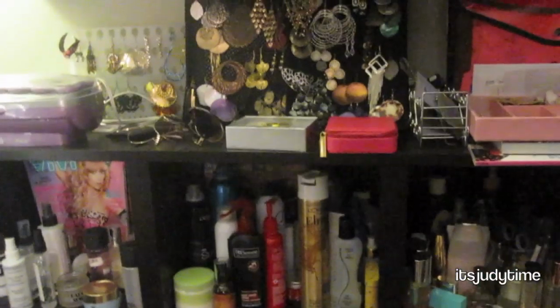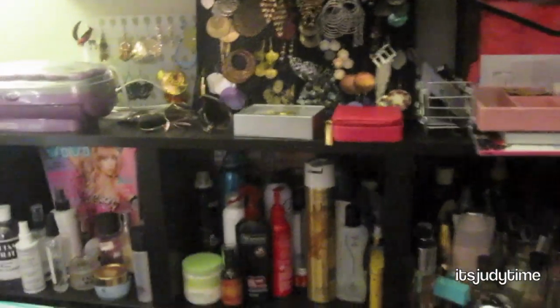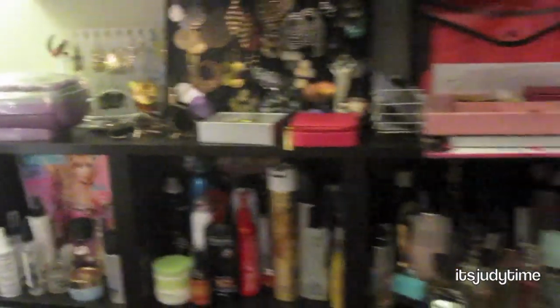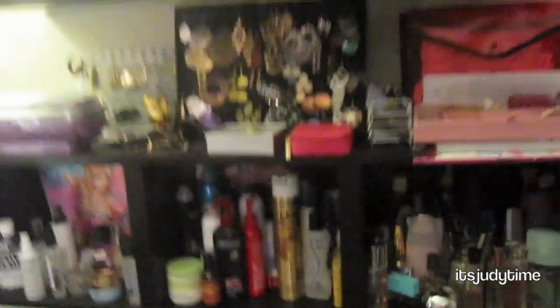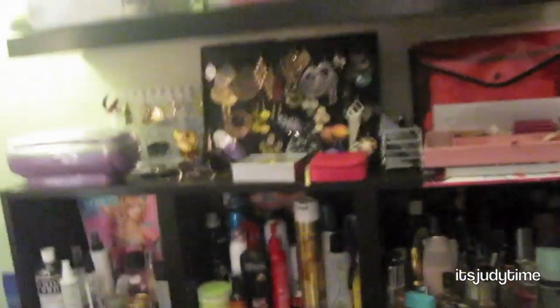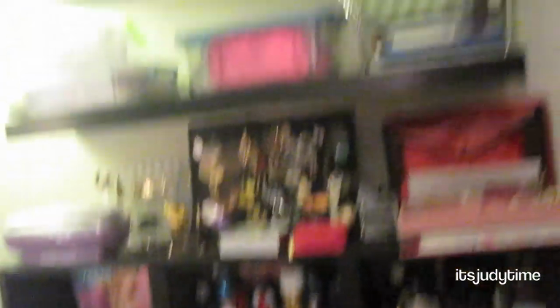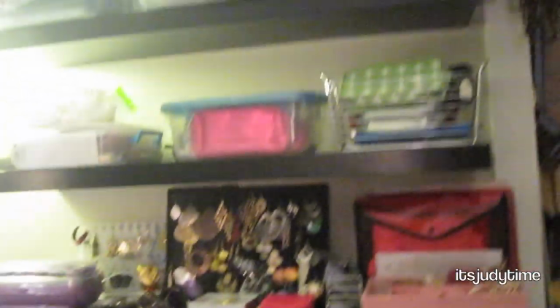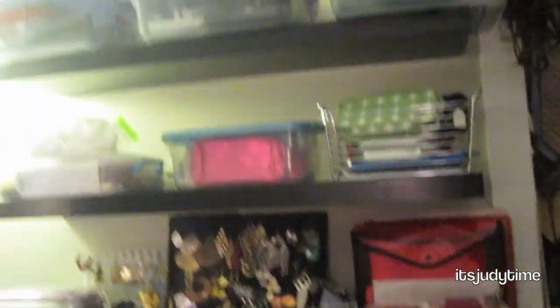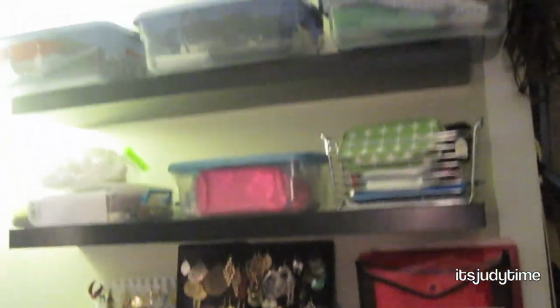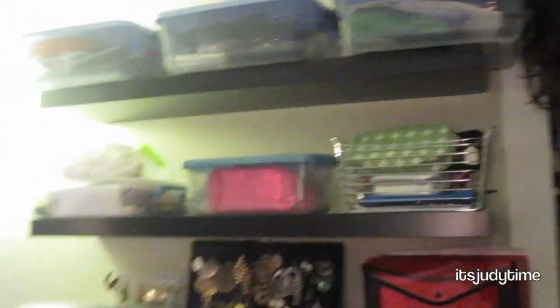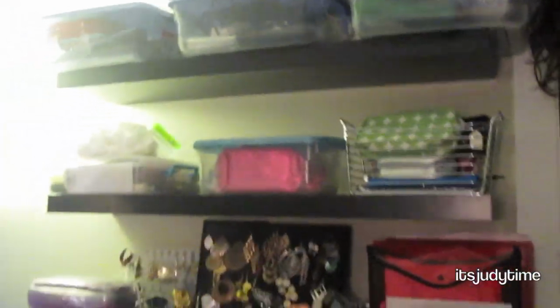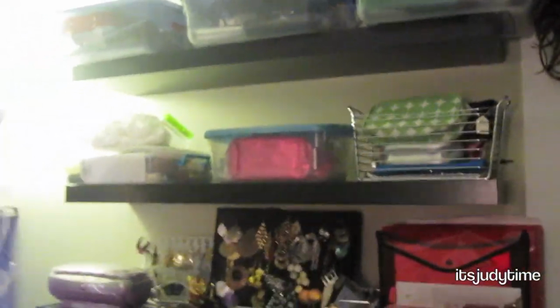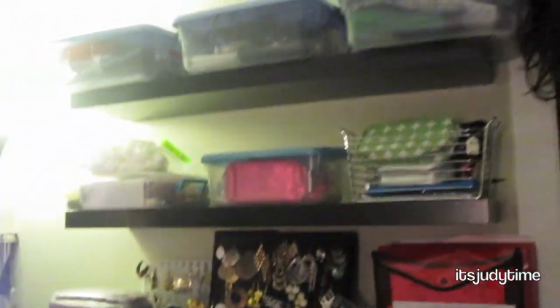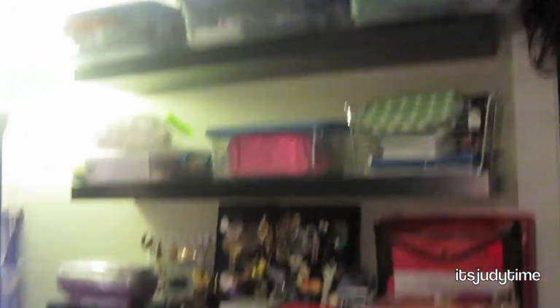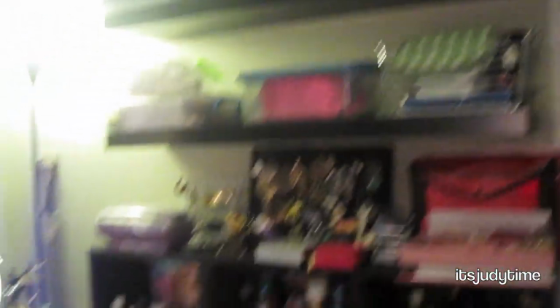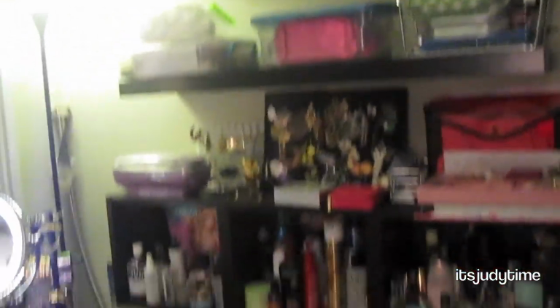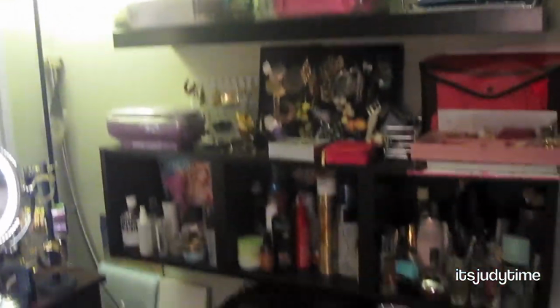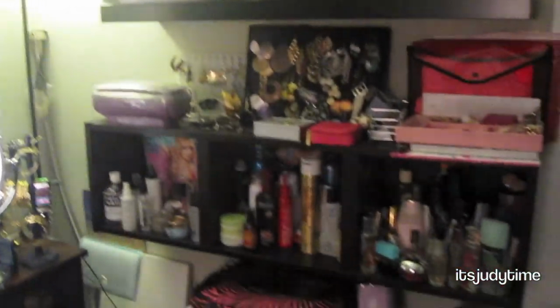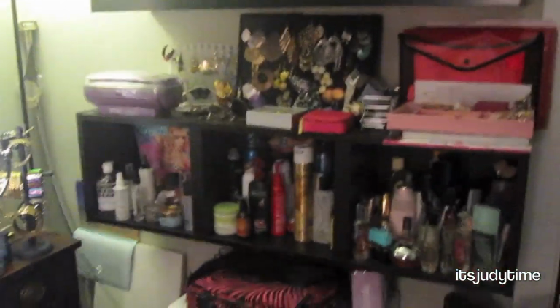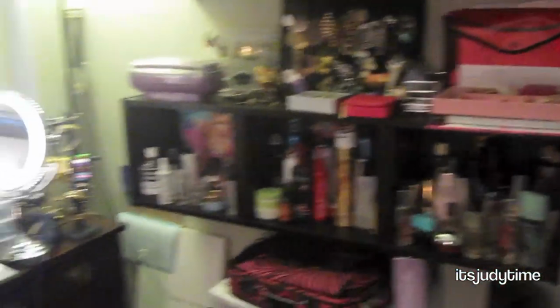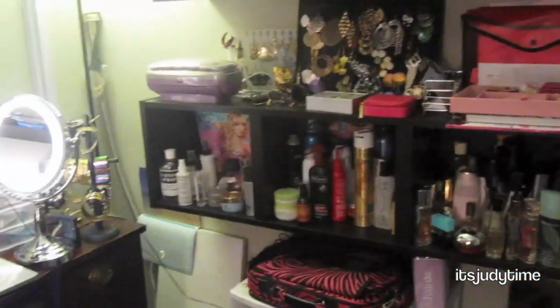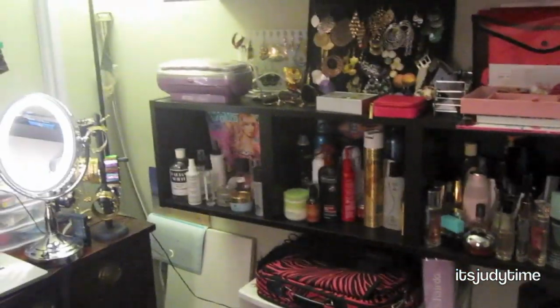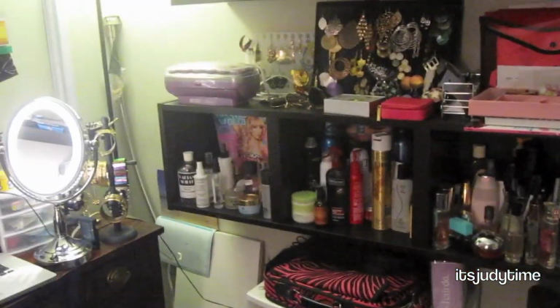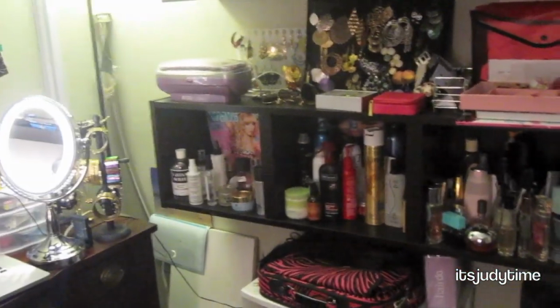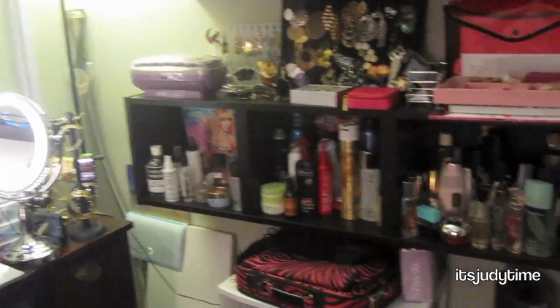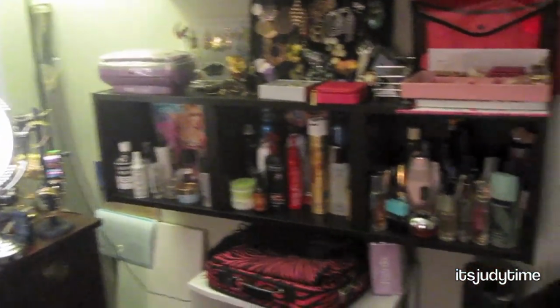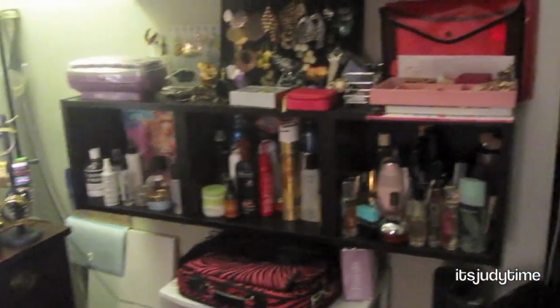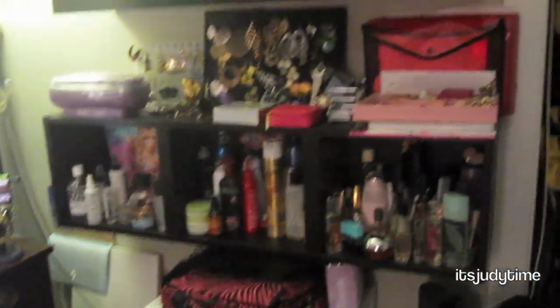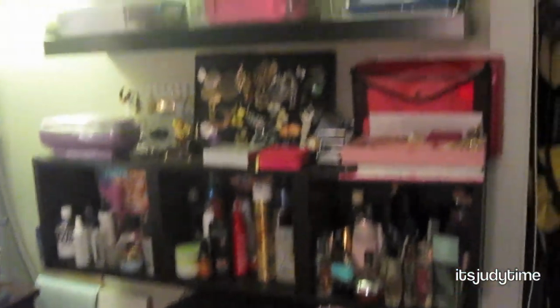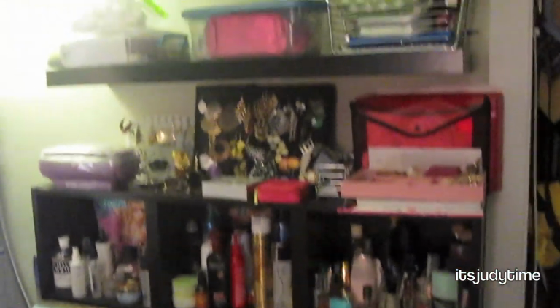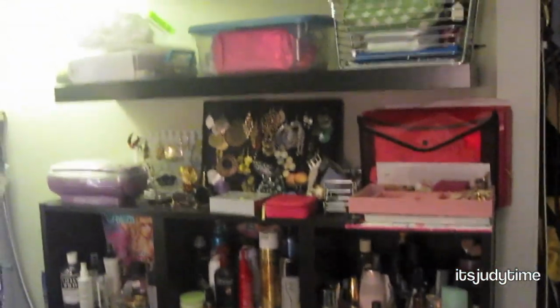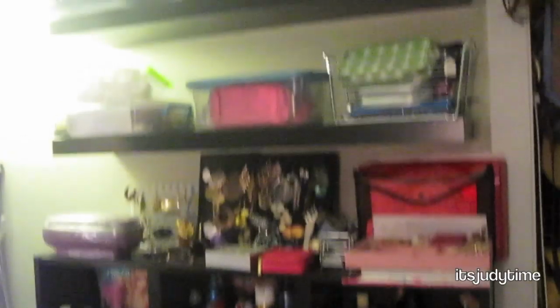So that's it — that is my makeup station. I hope you guys enjoy and I'll talk to you later.